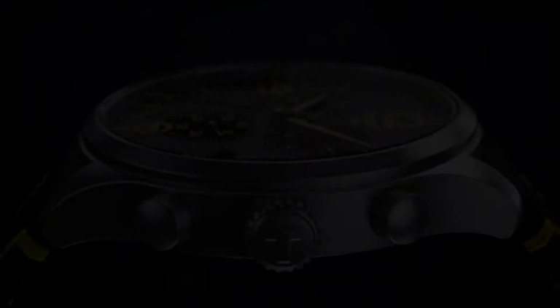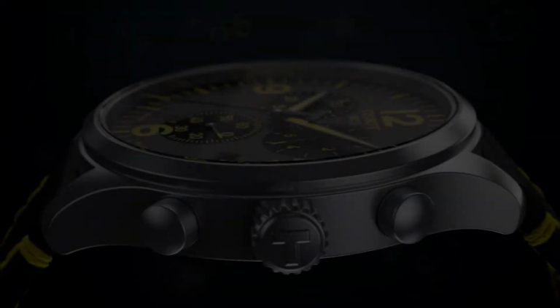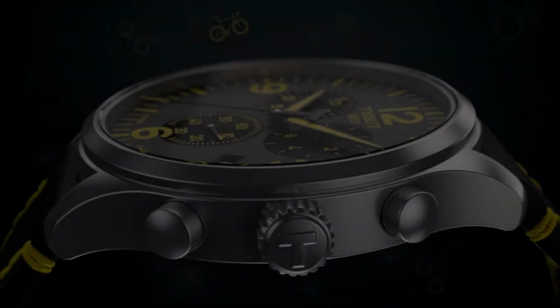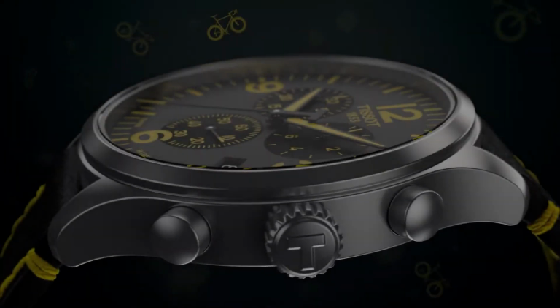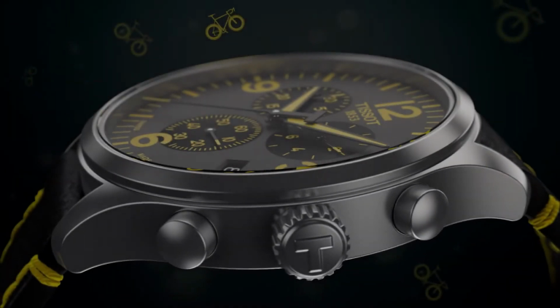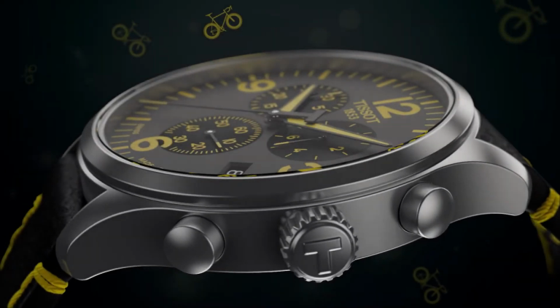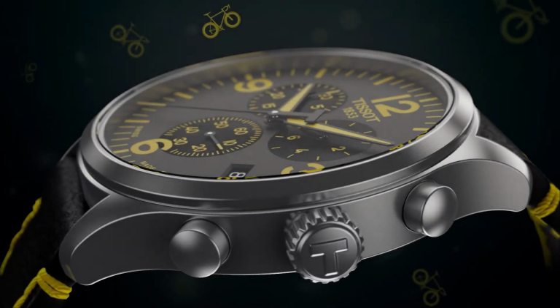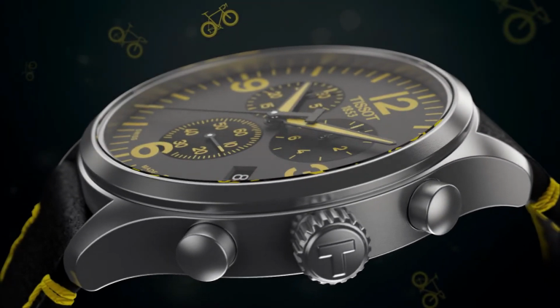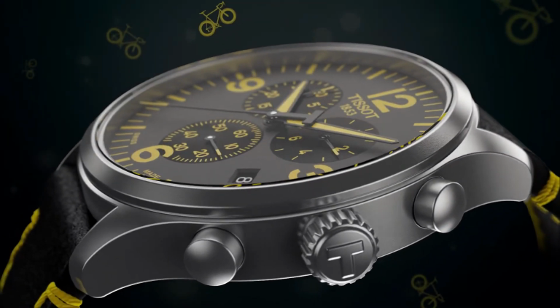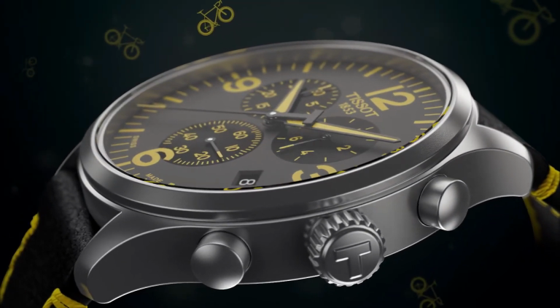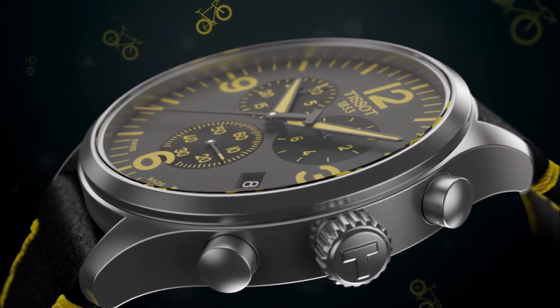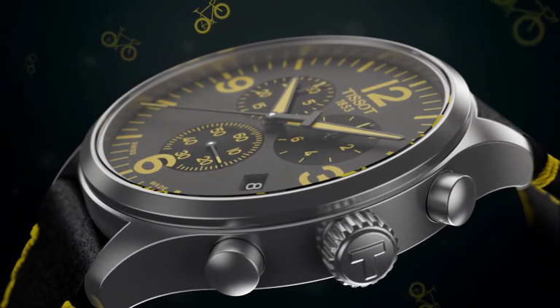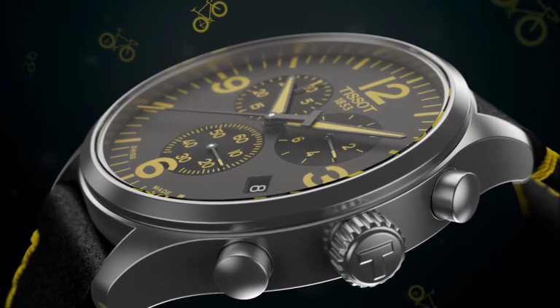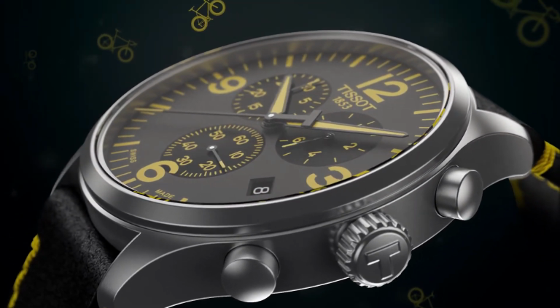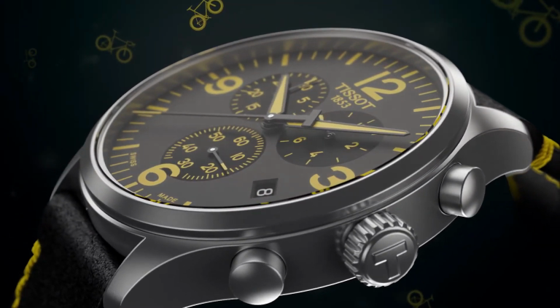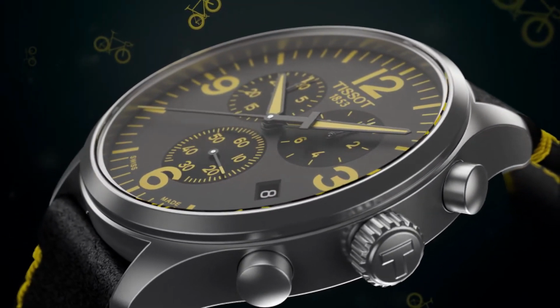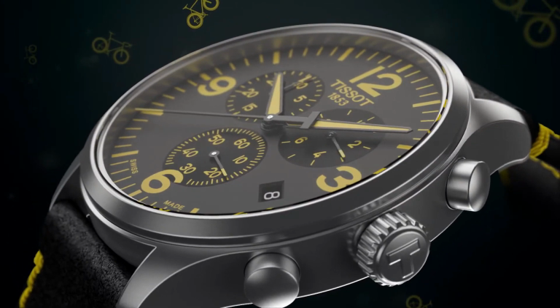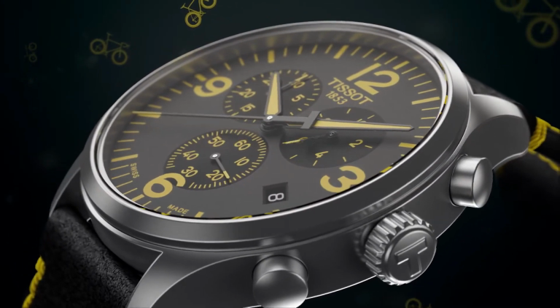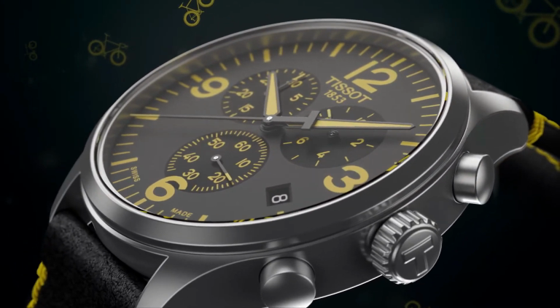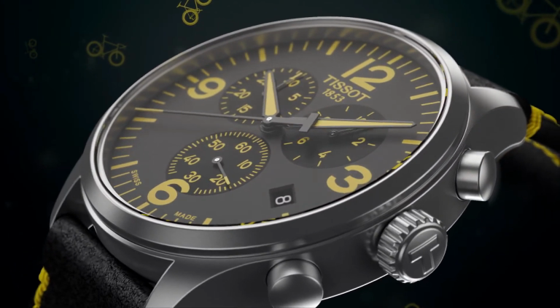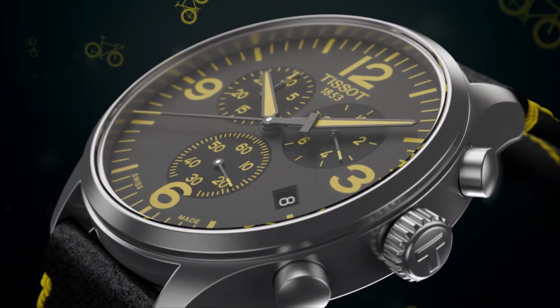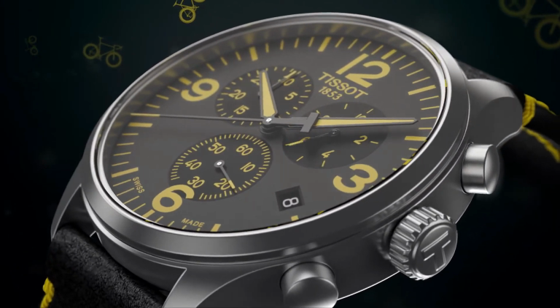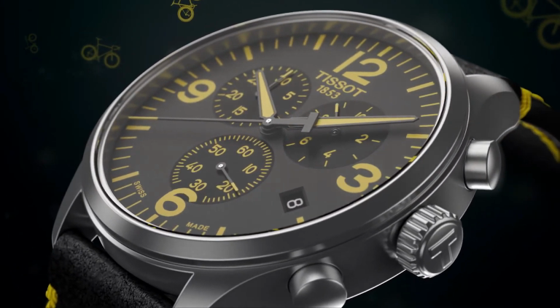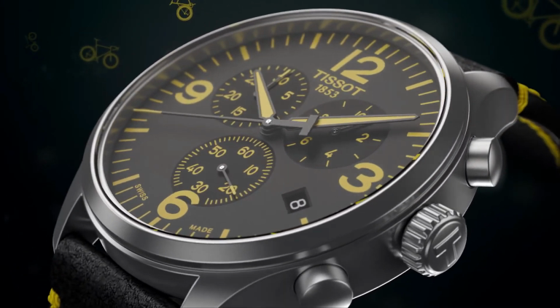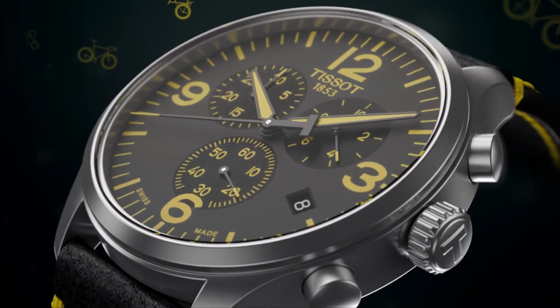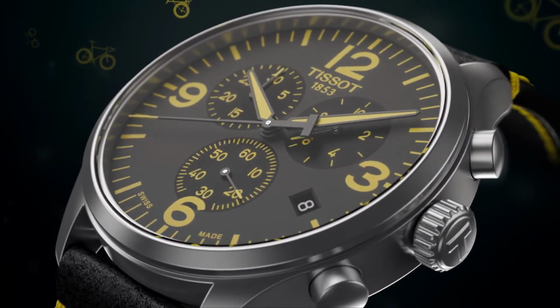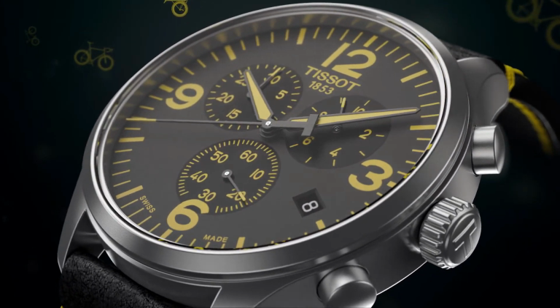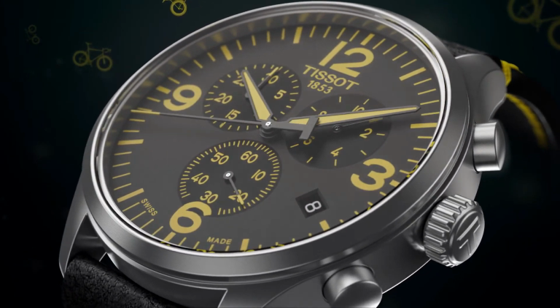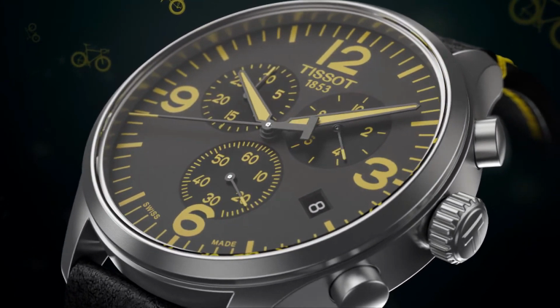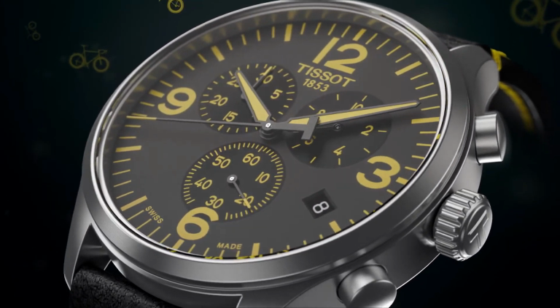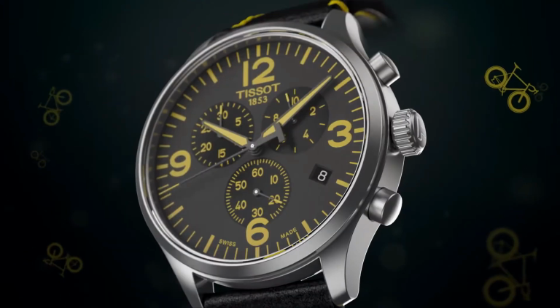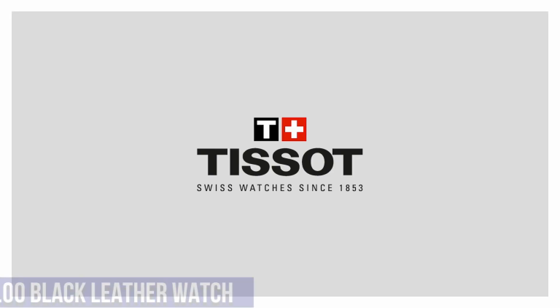Item weight 2.86 oz. Movement: Swiss quartz. Water resistant depth 330ft.